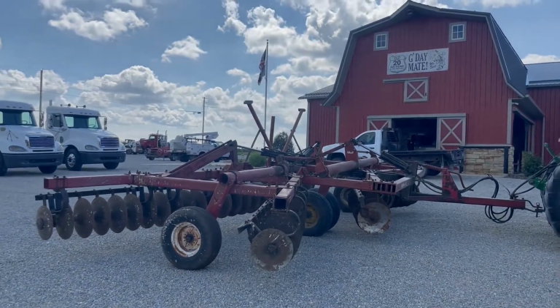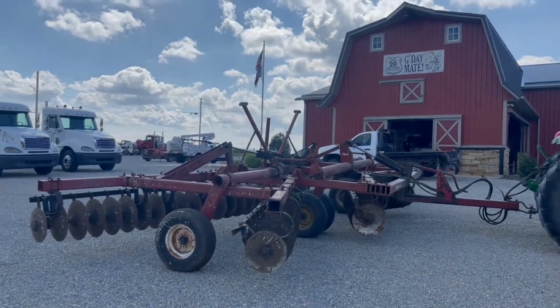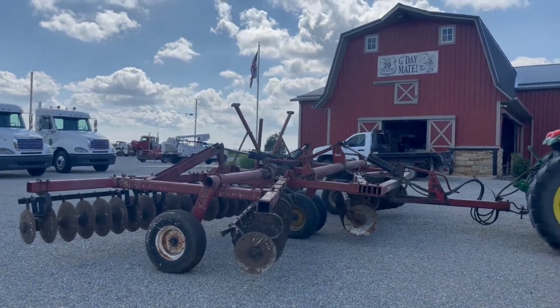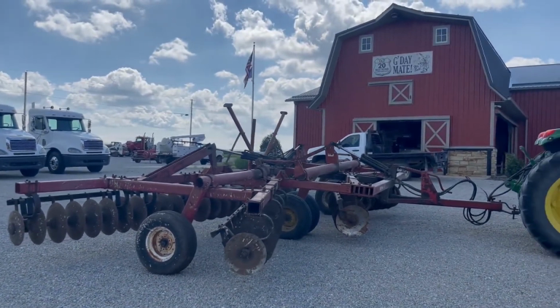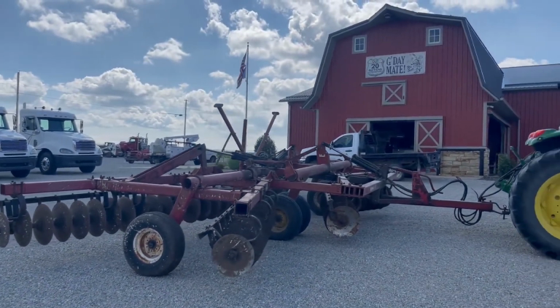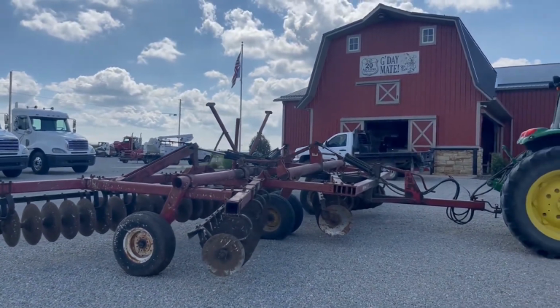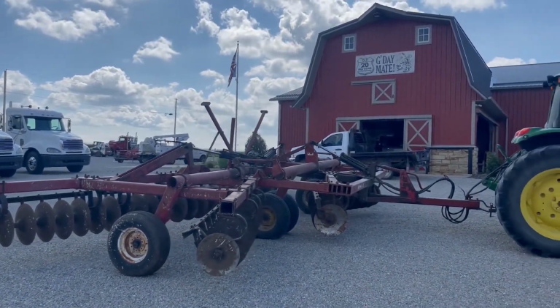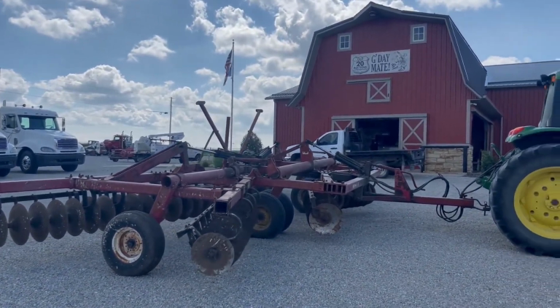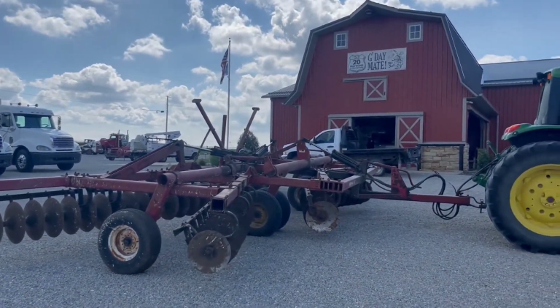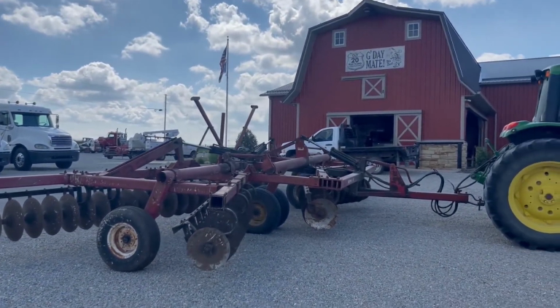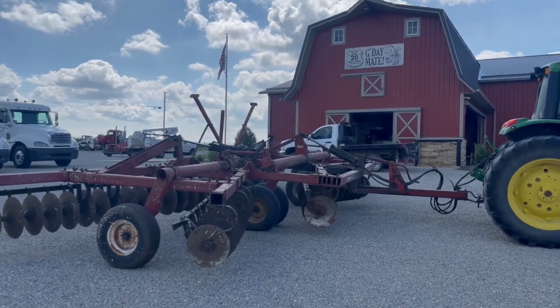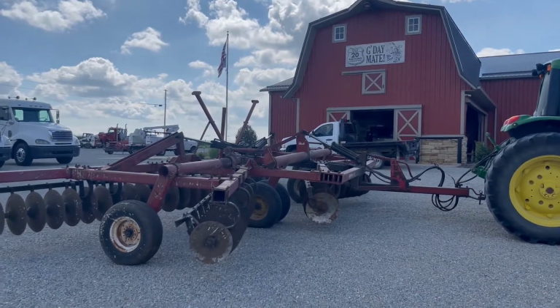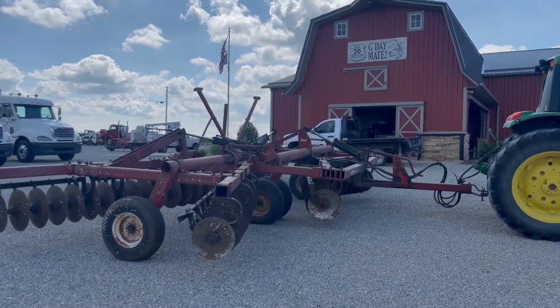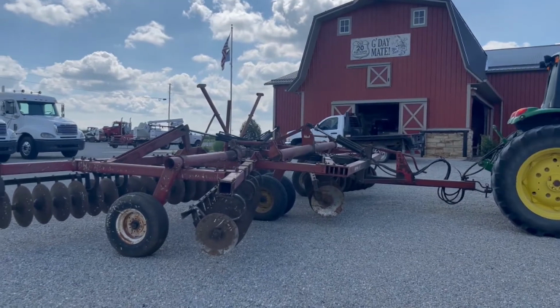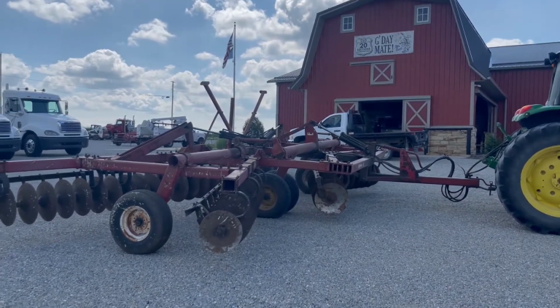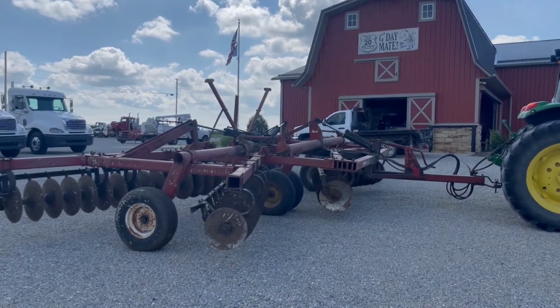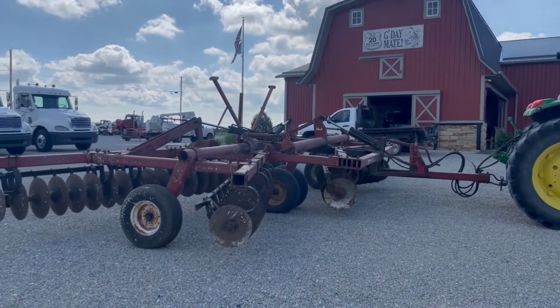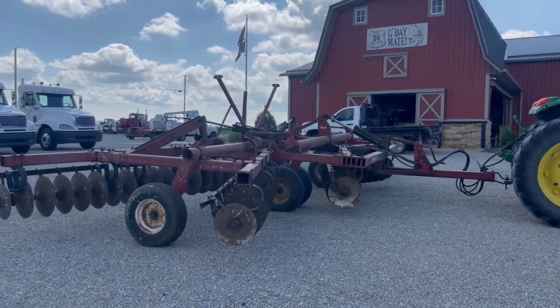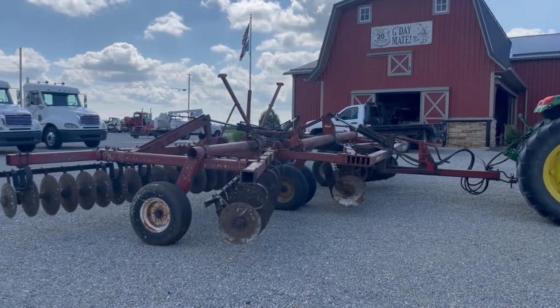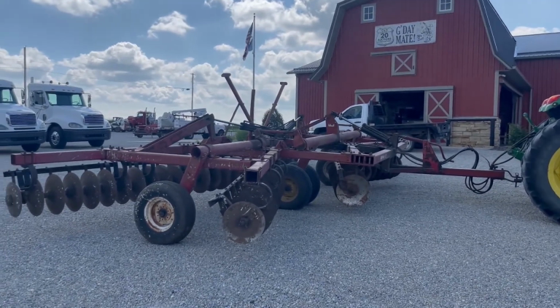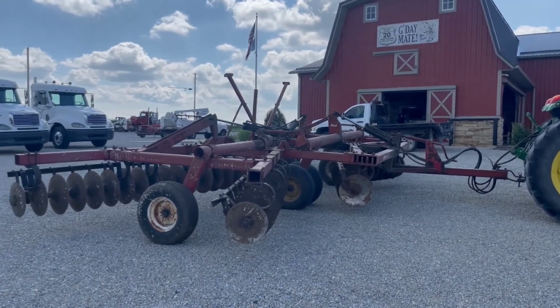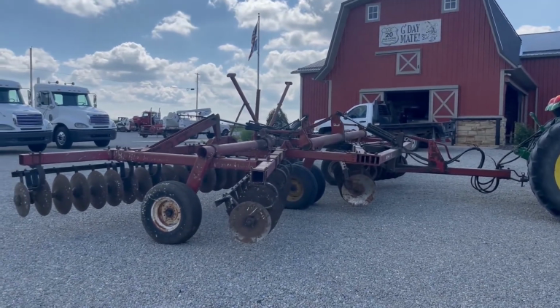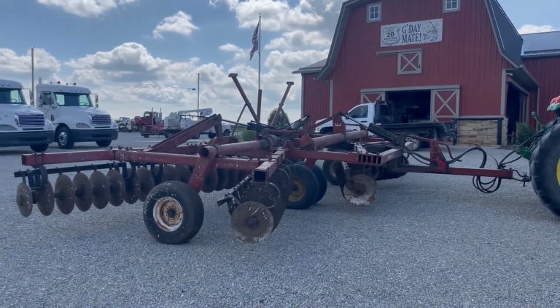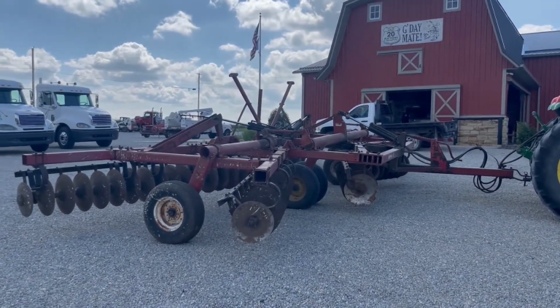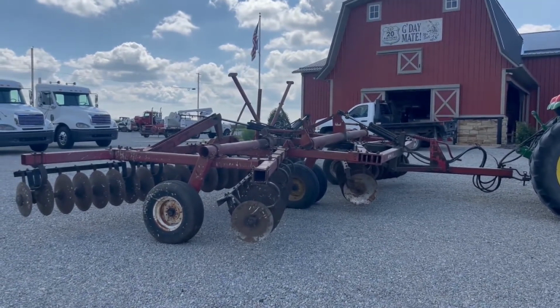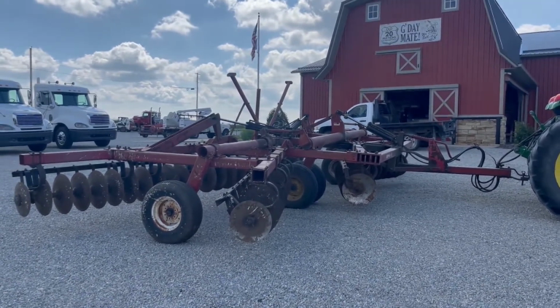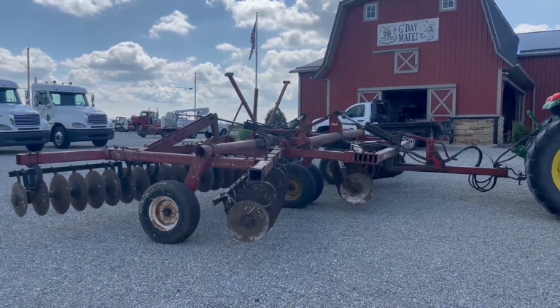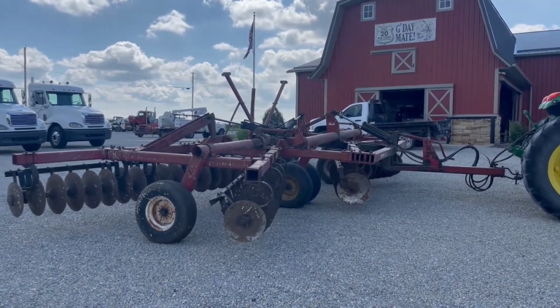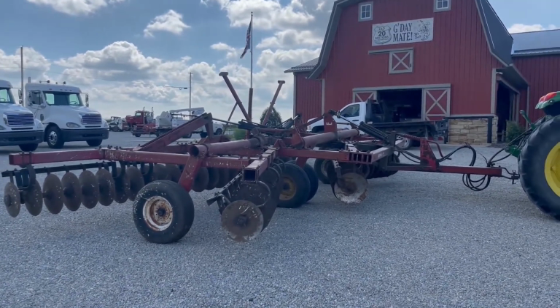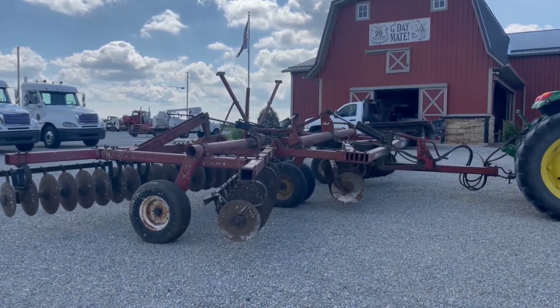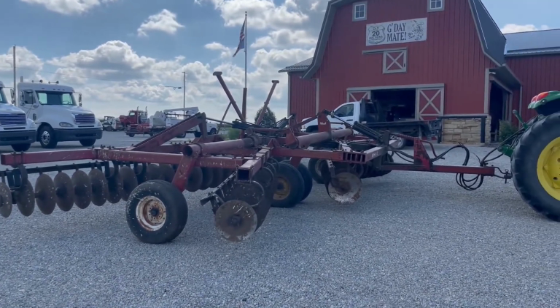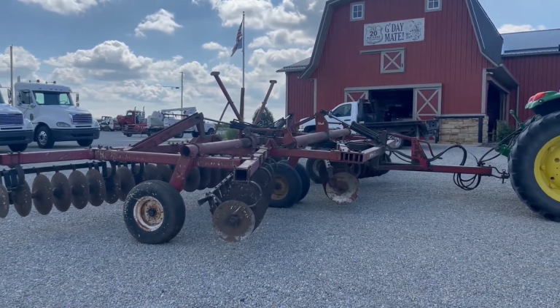Just used it not too long ago, so it worked pretty good. So there's the demo on the white 272 disc. It's going to go, auction time at Old 20 Auctions.